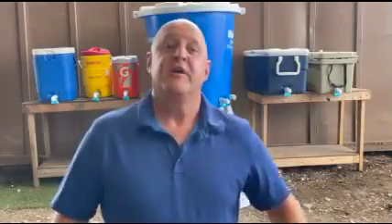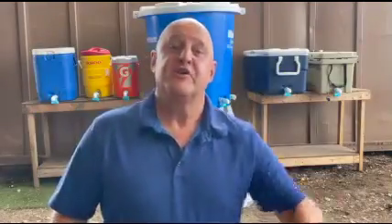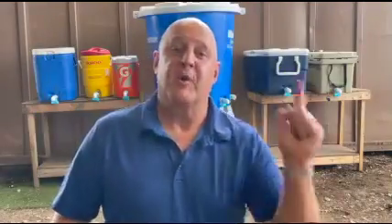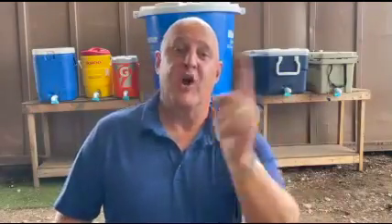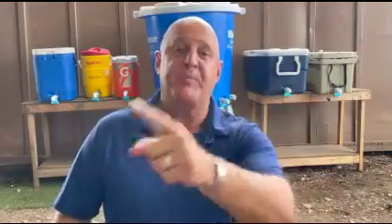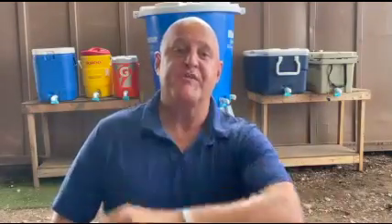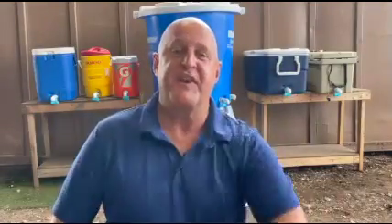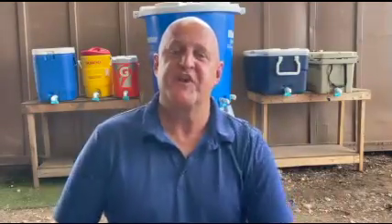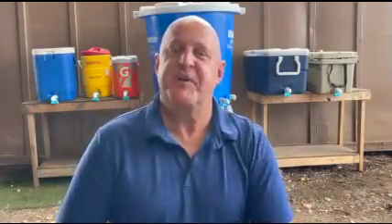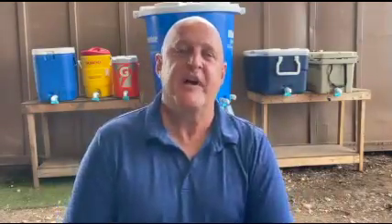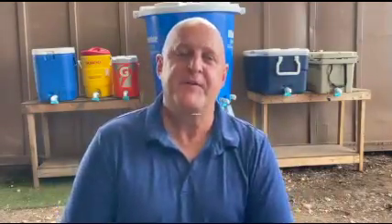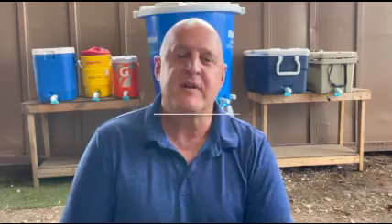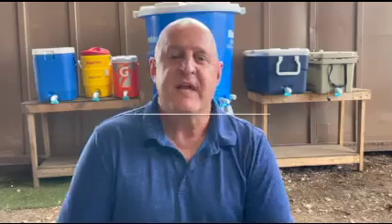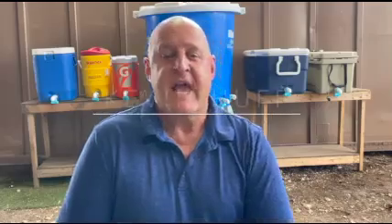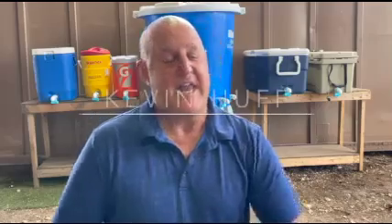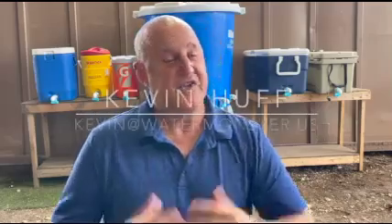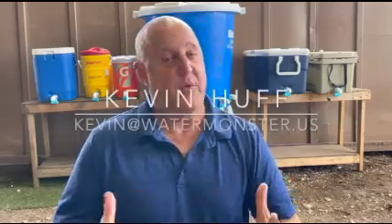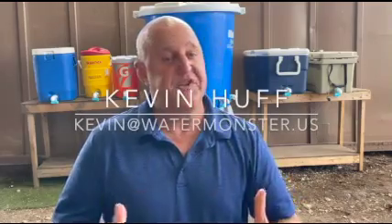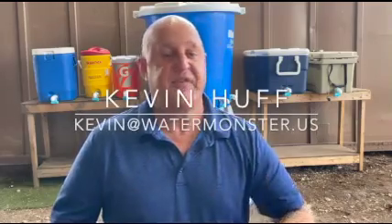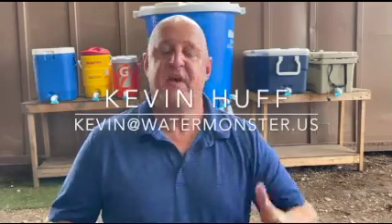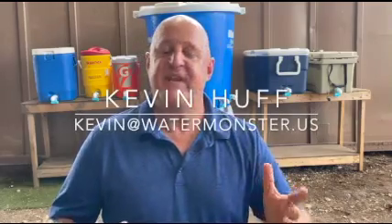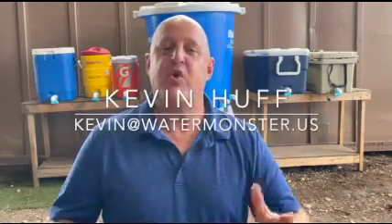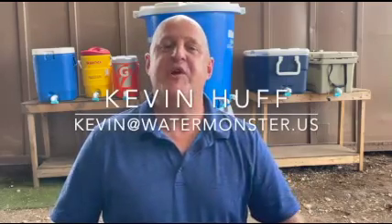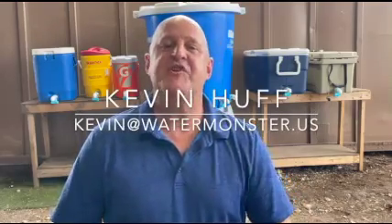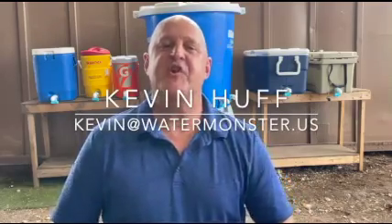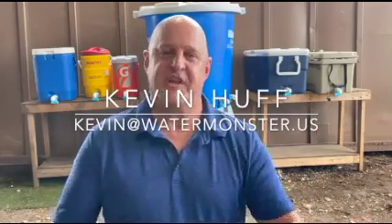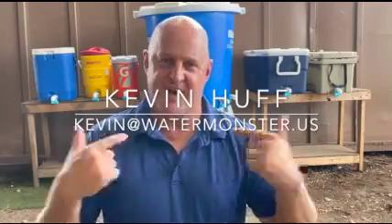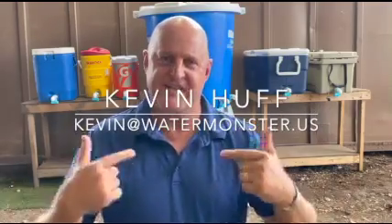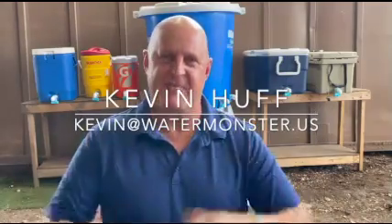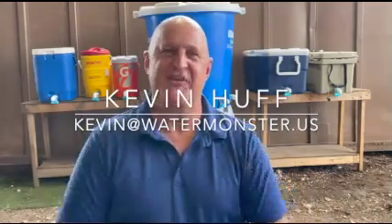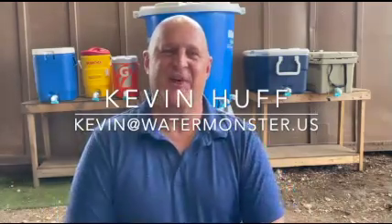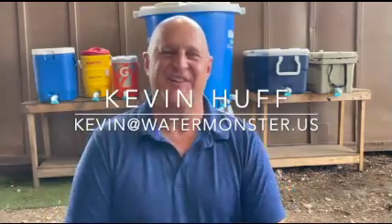I hope this video has been helpful and as always, if you have any questions you can contact me directly. Thank you.